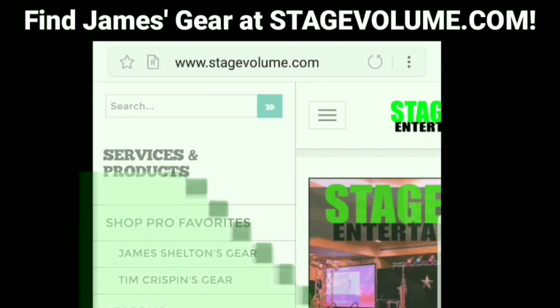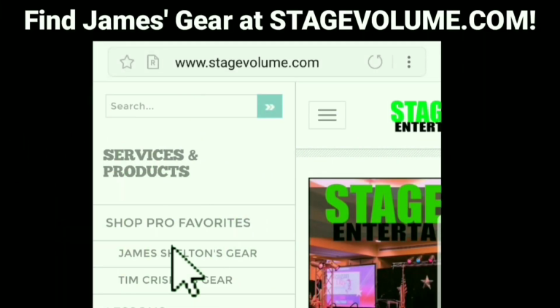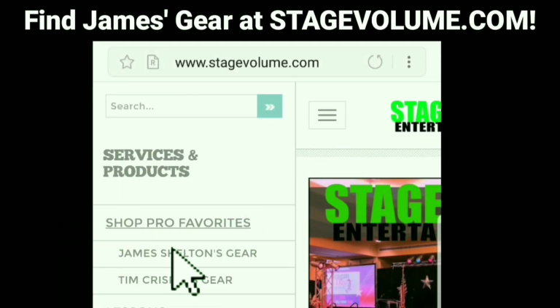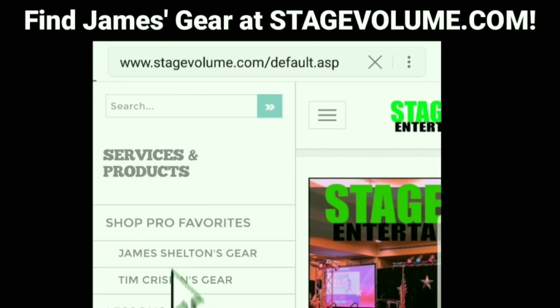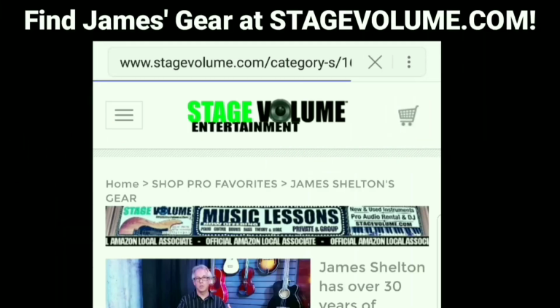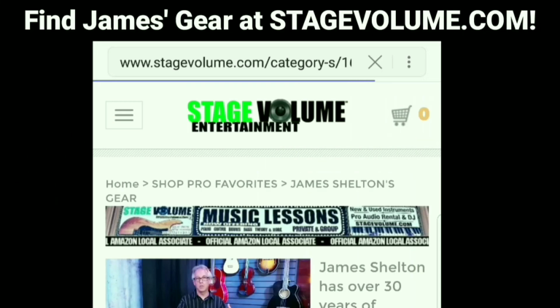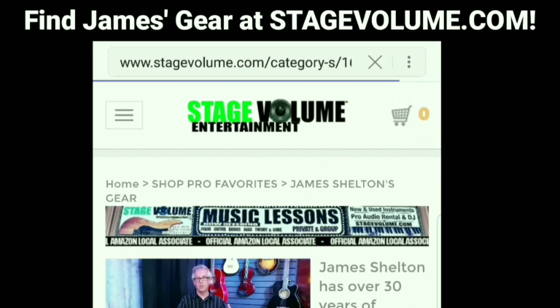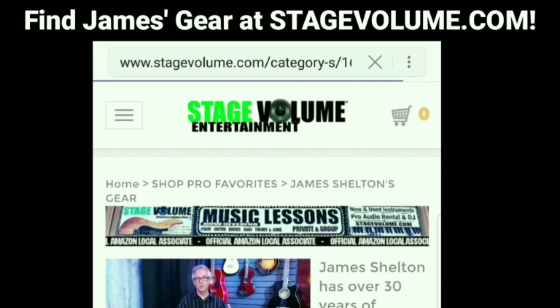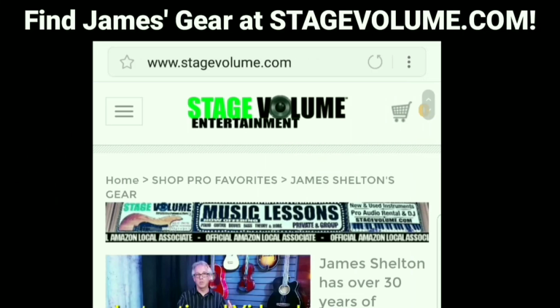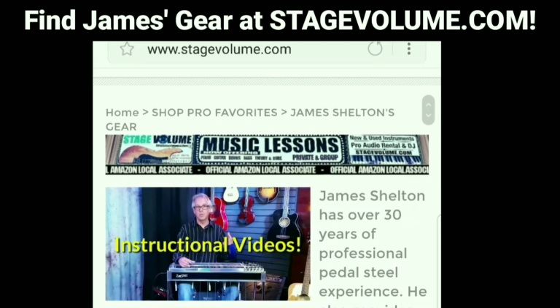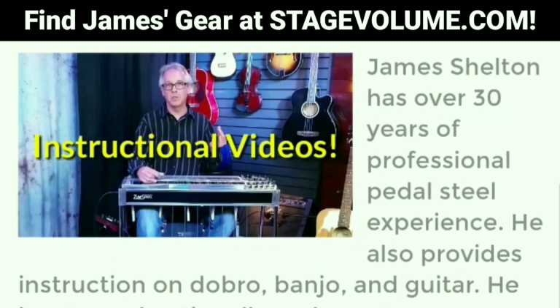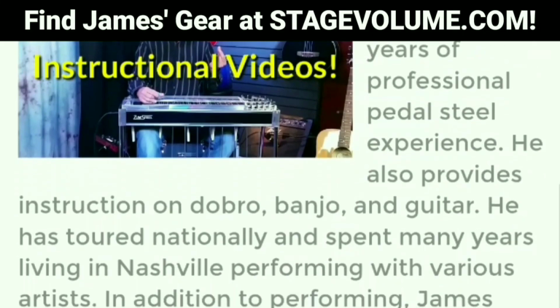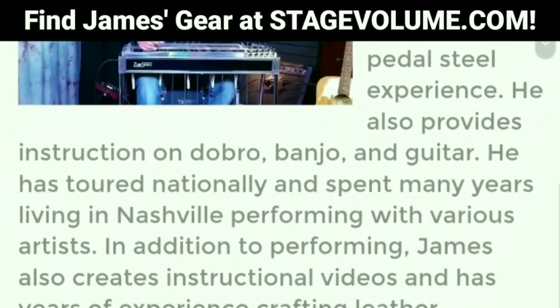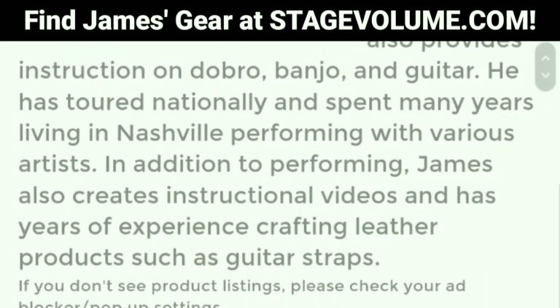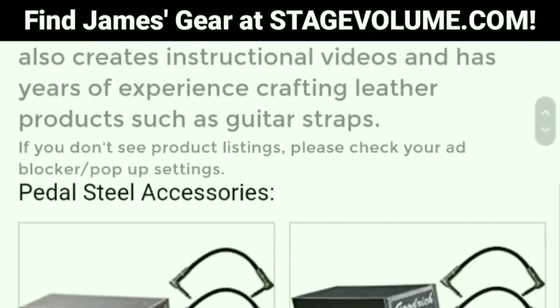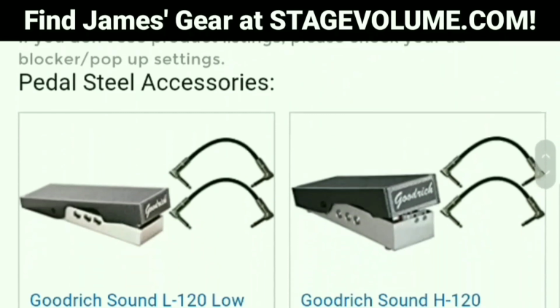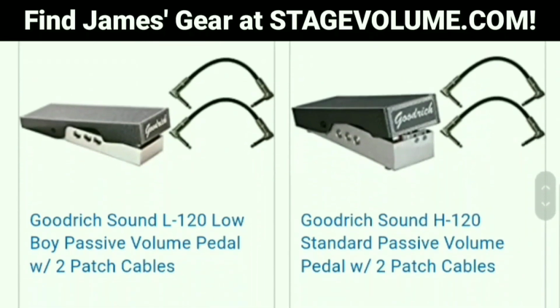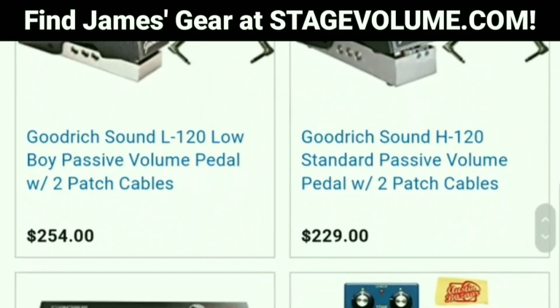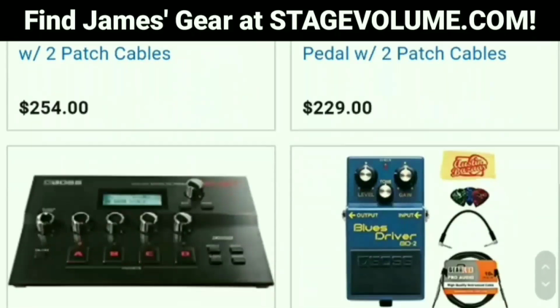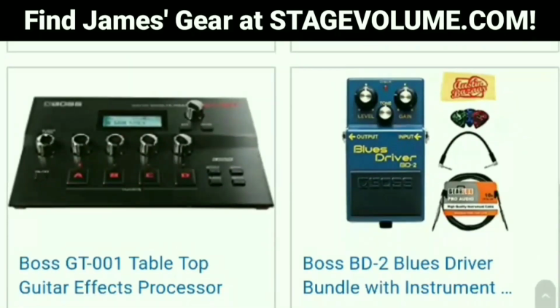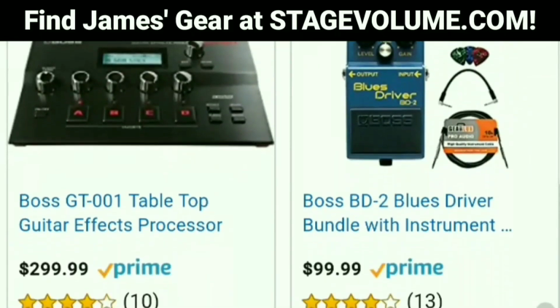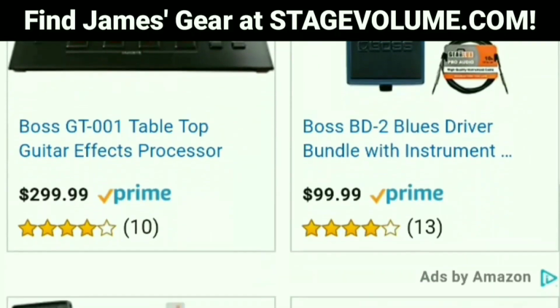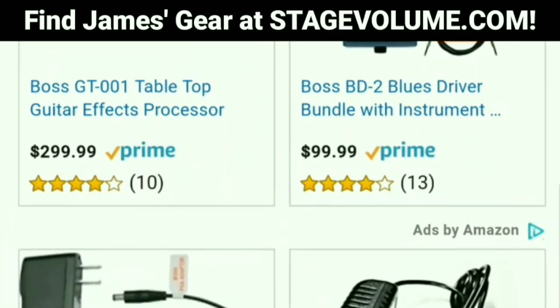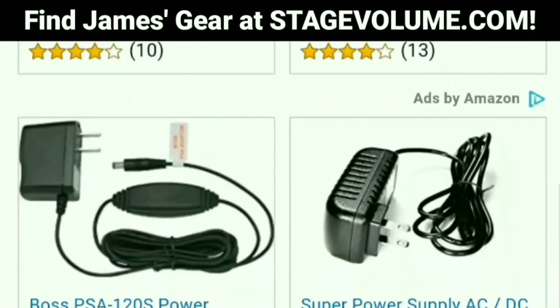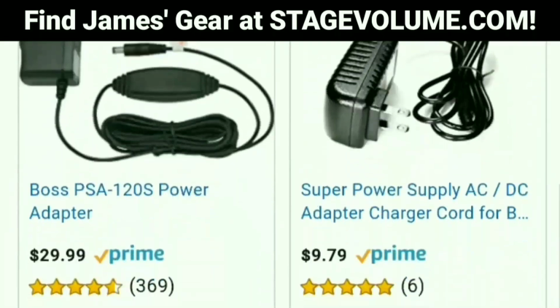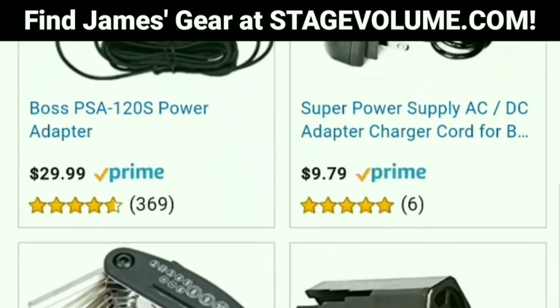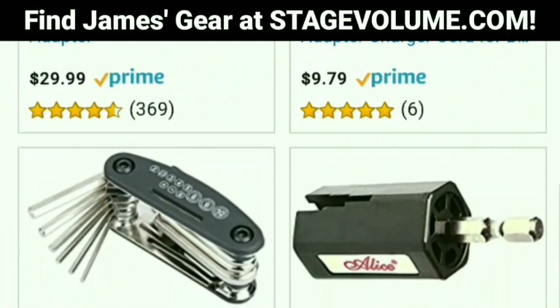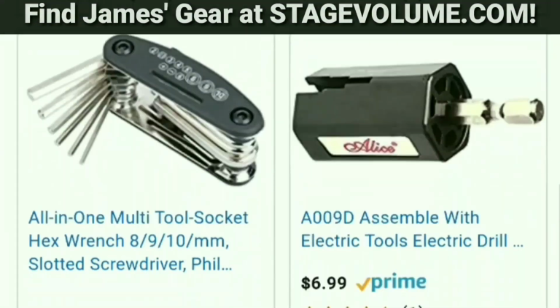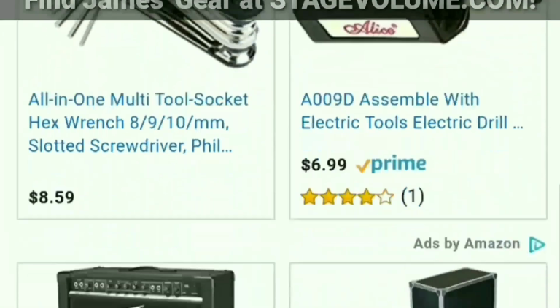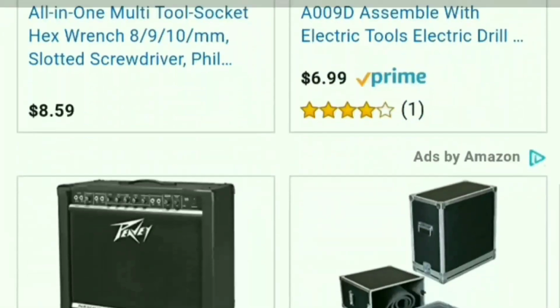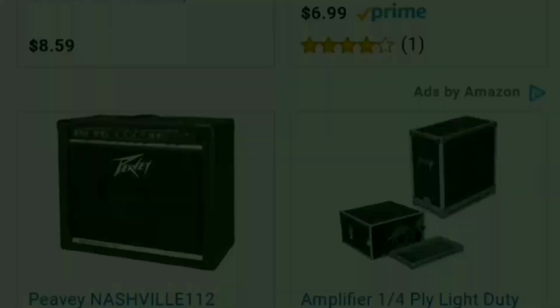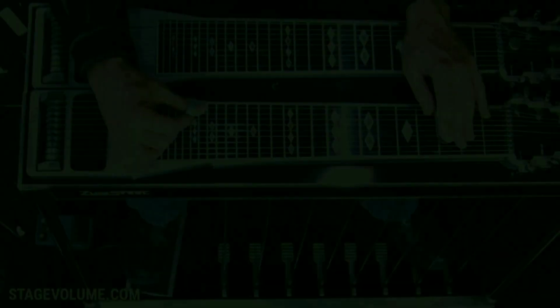See the equipment our pros use at the best prices anywhere online. Support small business and save.